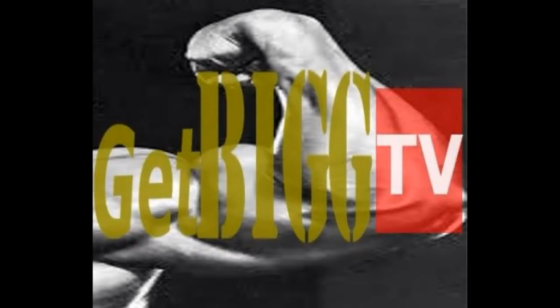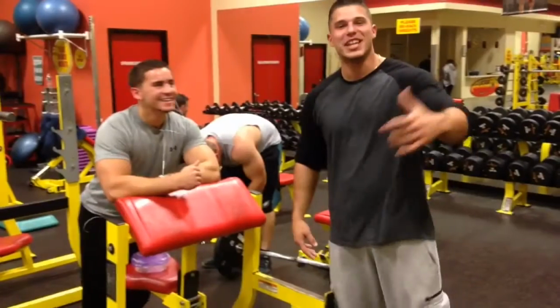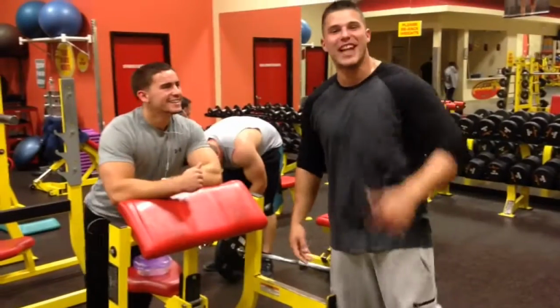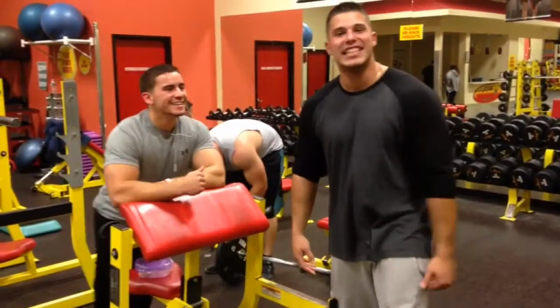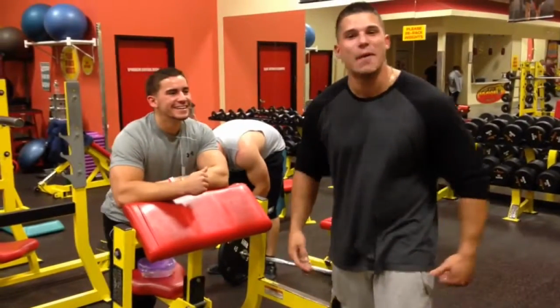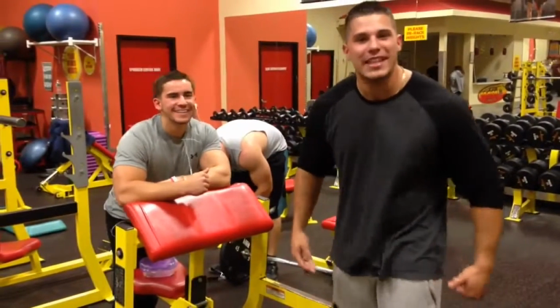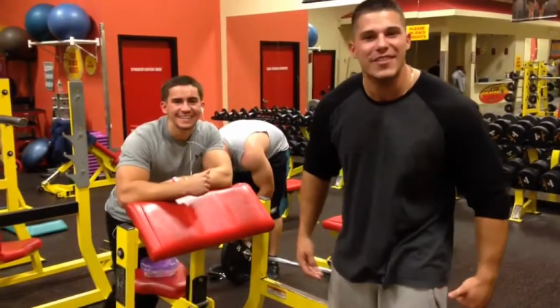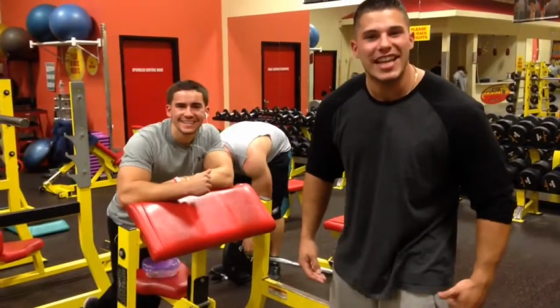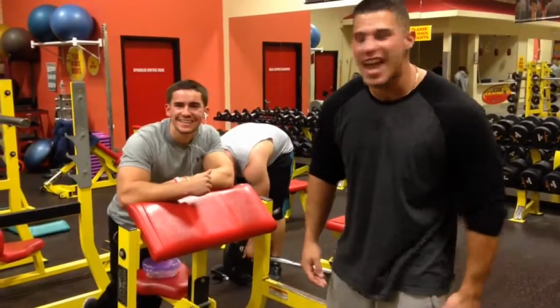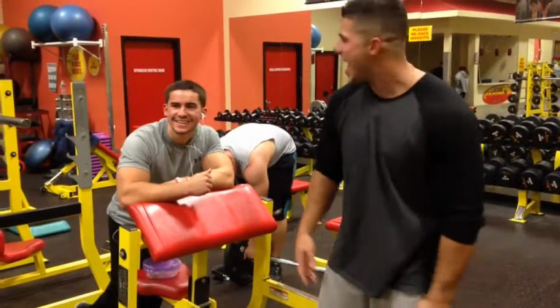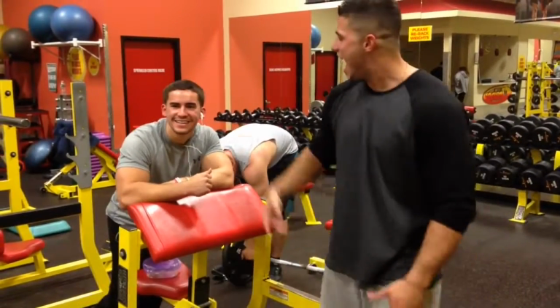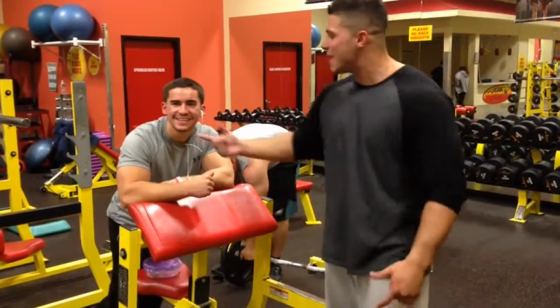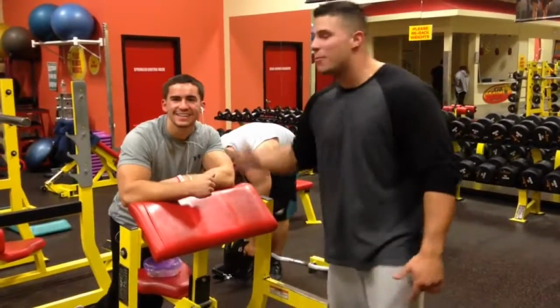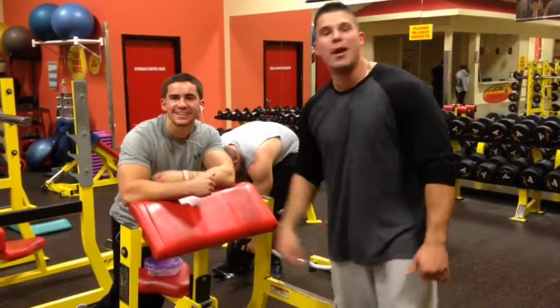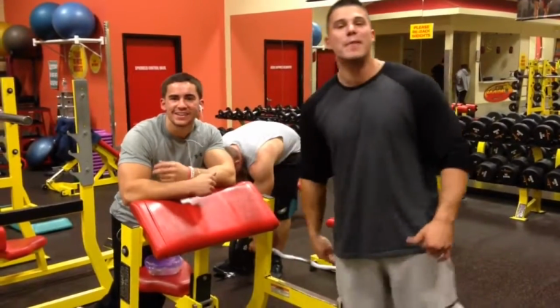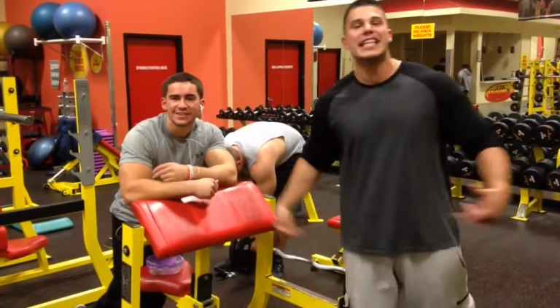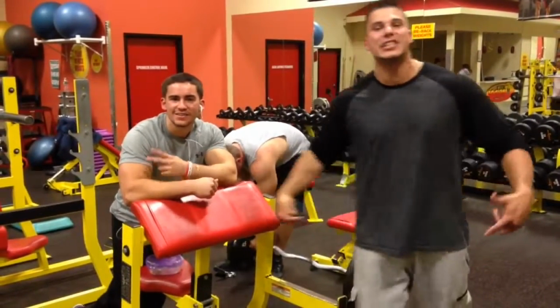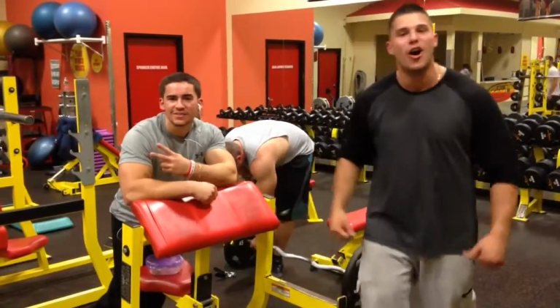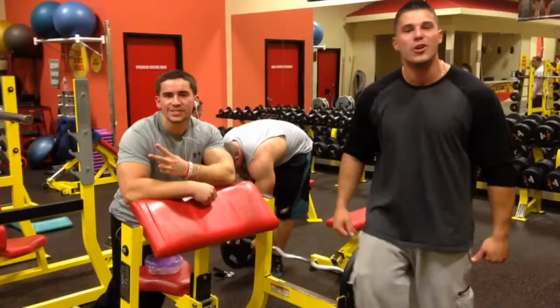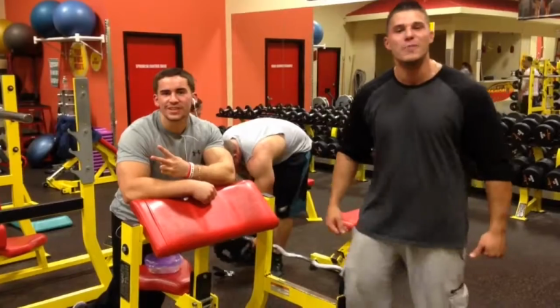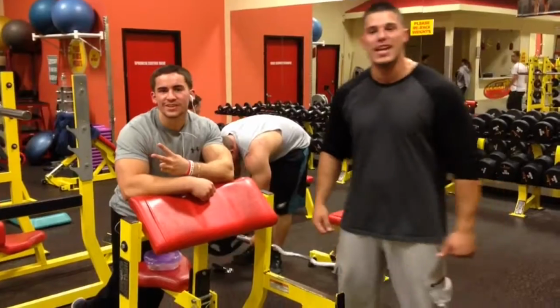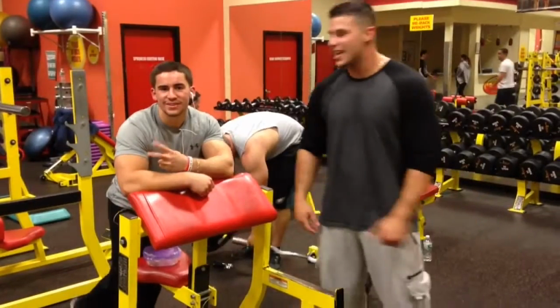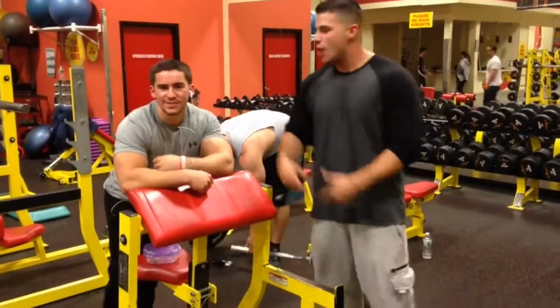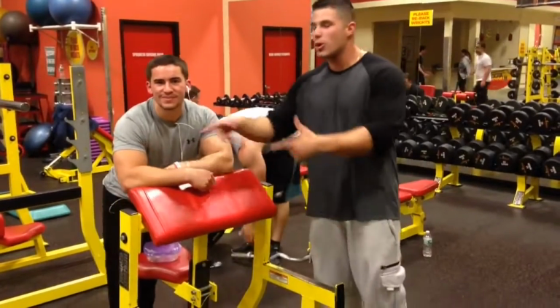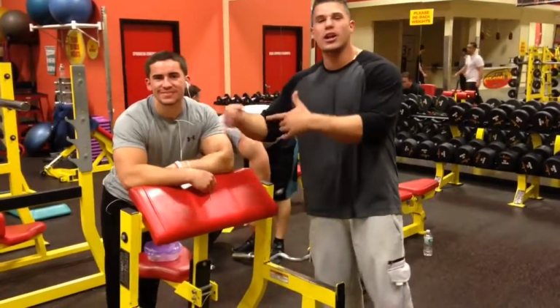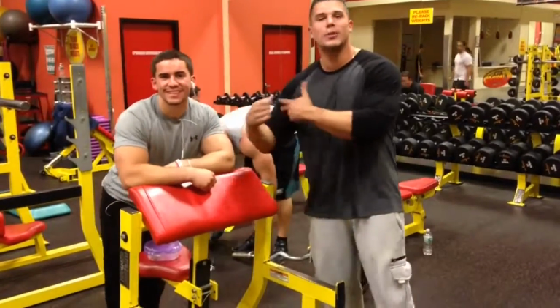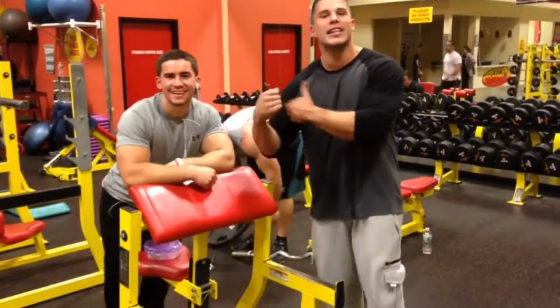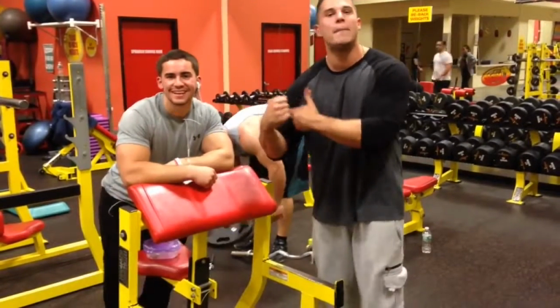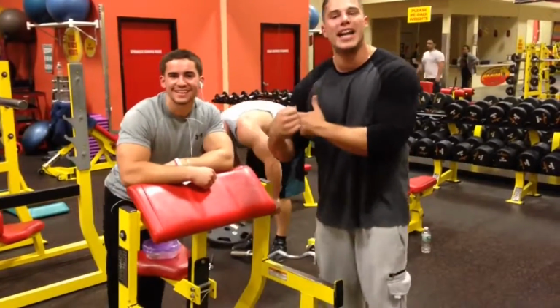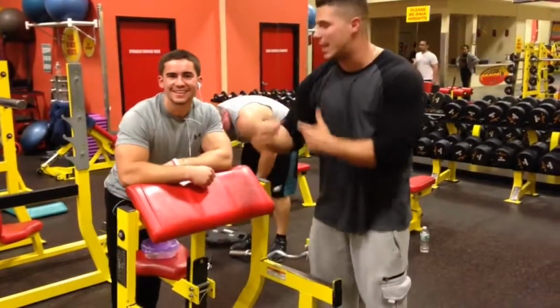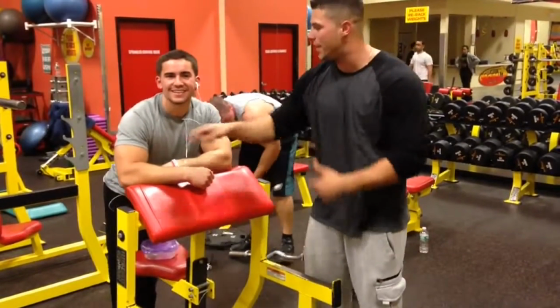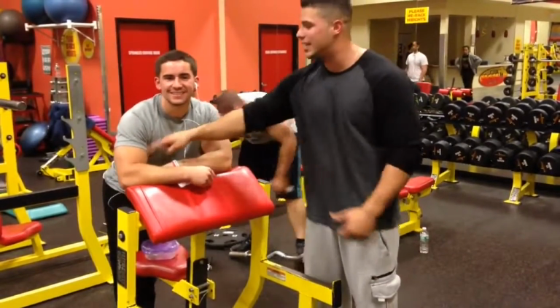What's up guys, here's Big TV today. I got my boy Vicky Ciccardo over here, and I'm going to work a little bit on that bicep baby.